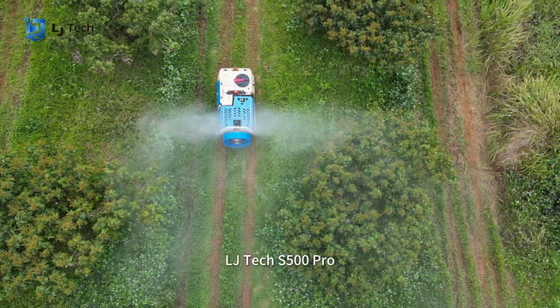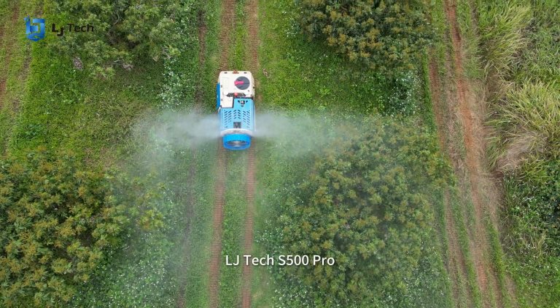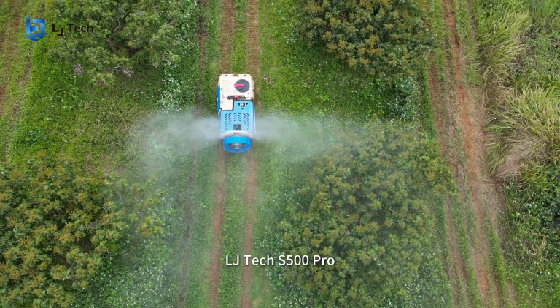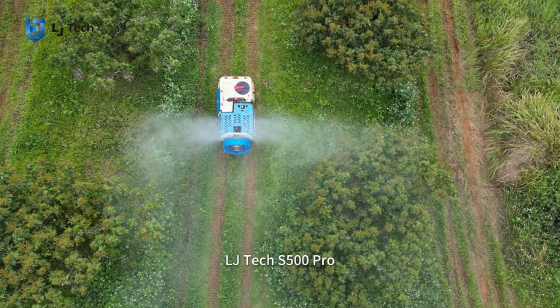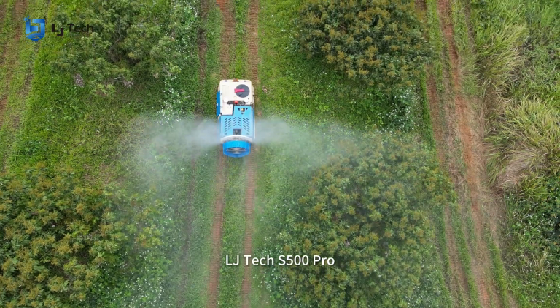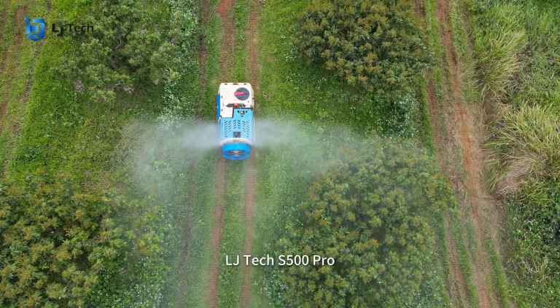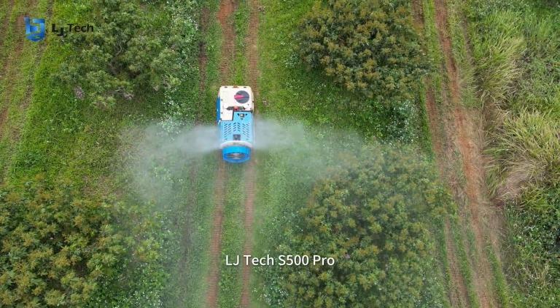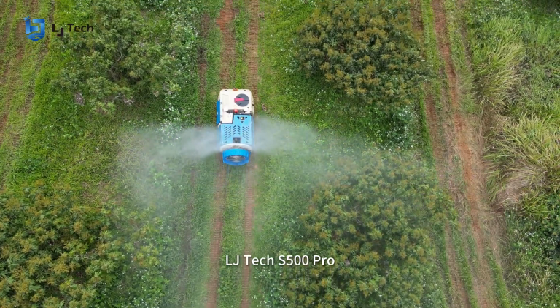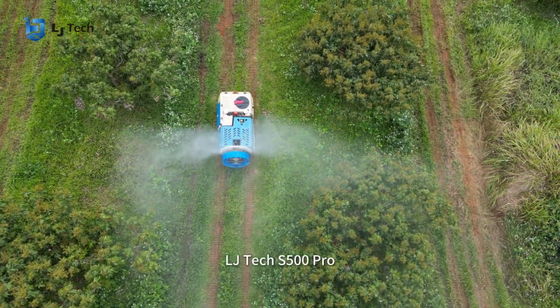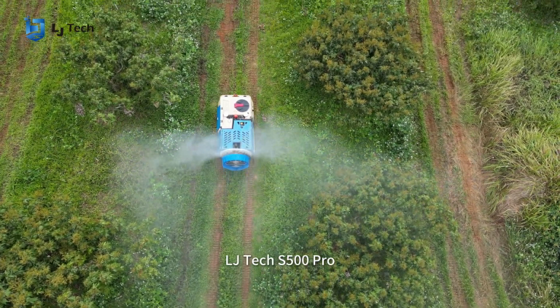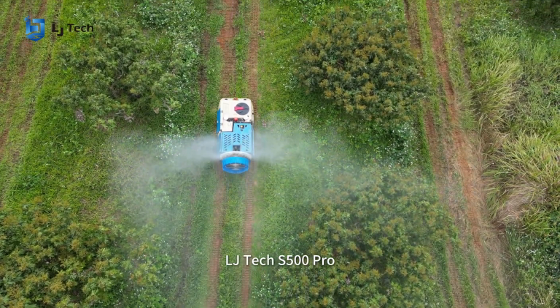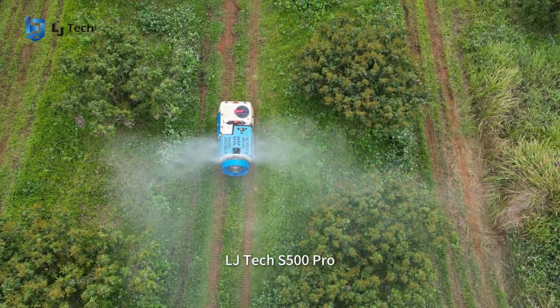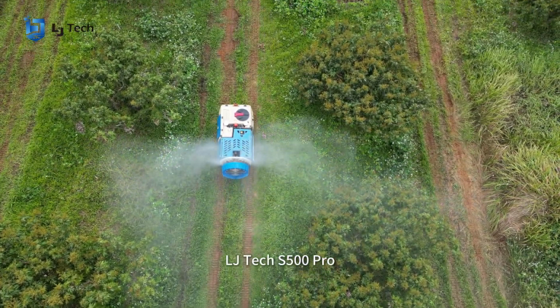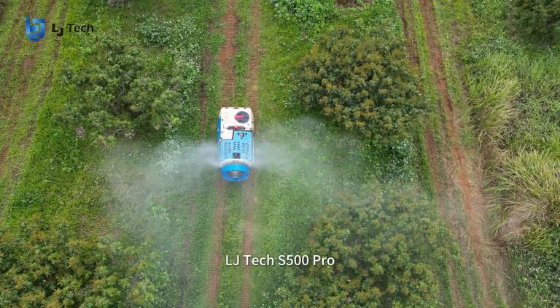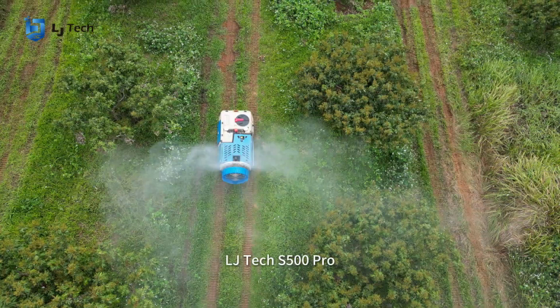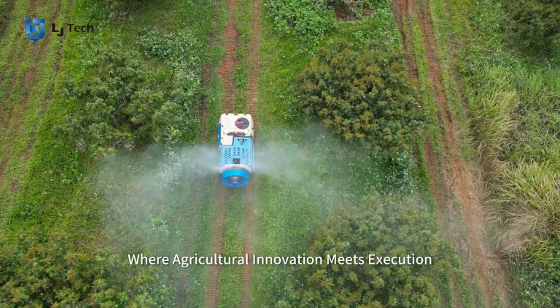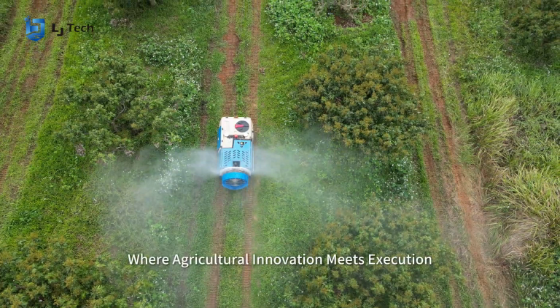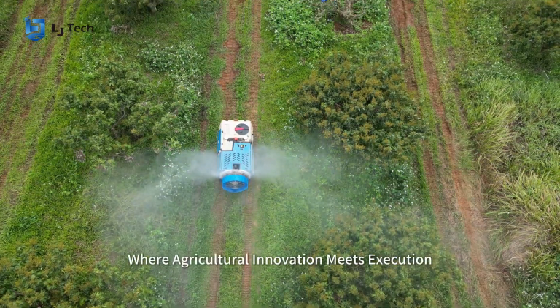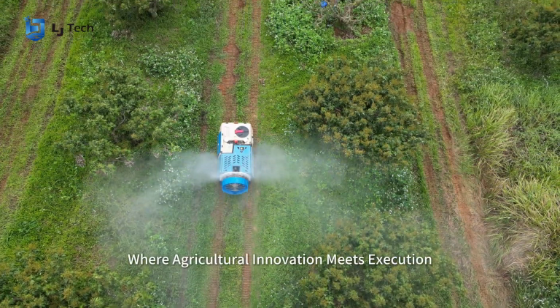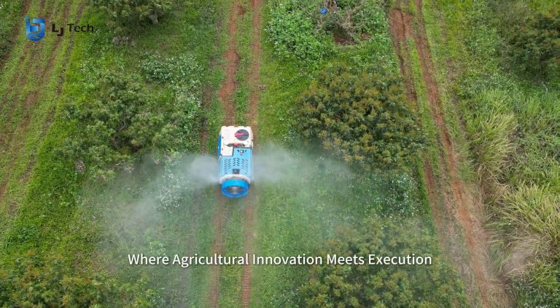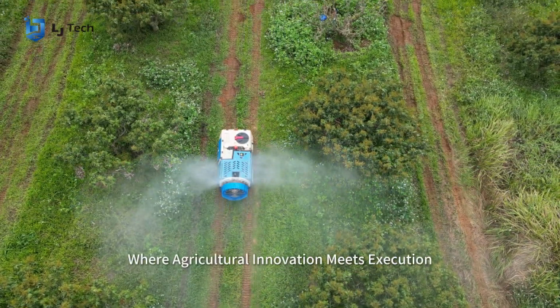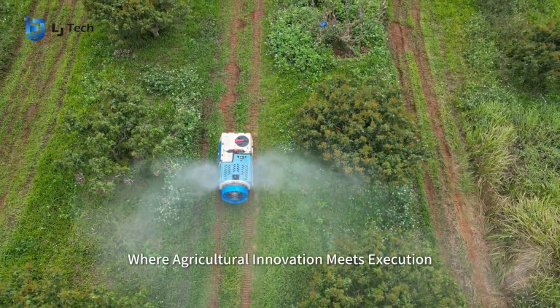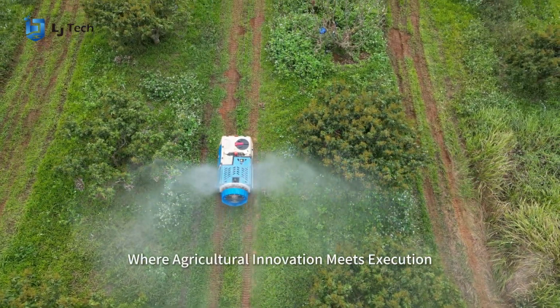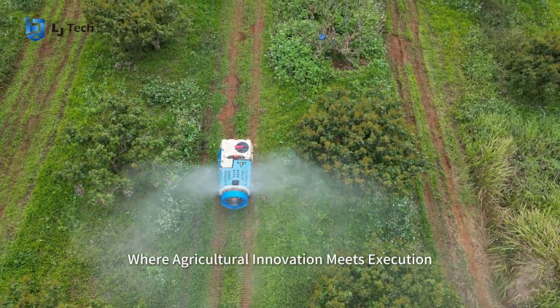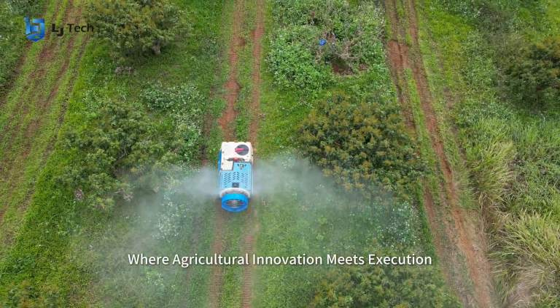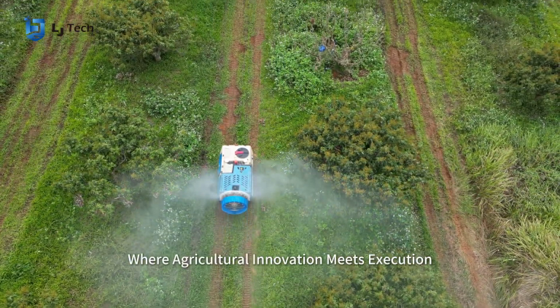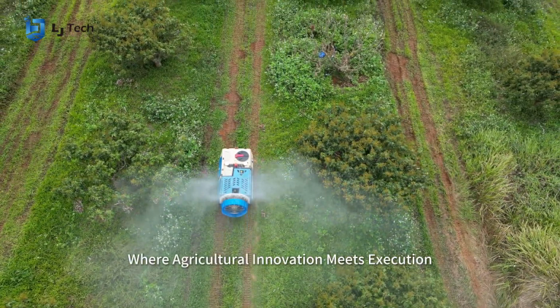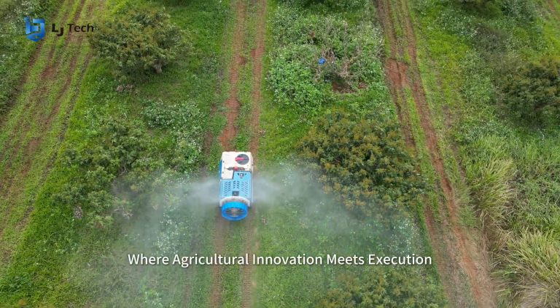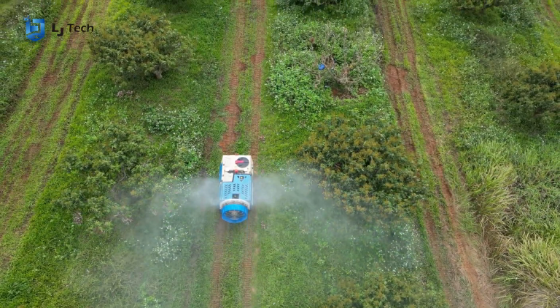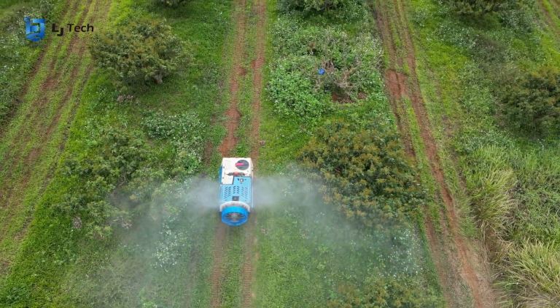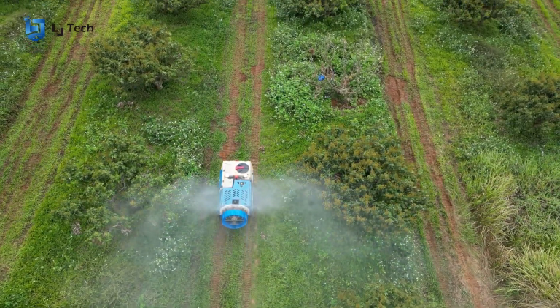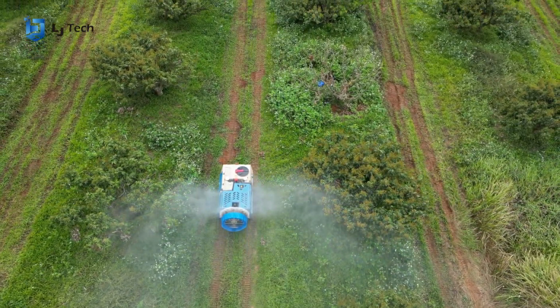LJTEC S500 PRO, where agricultural innovation meets execution.